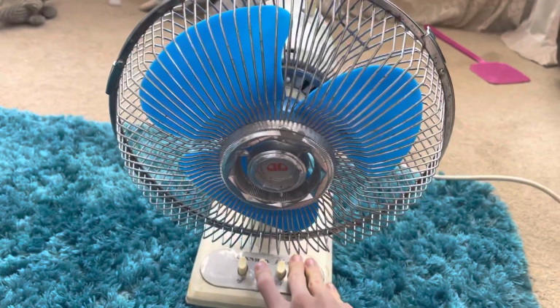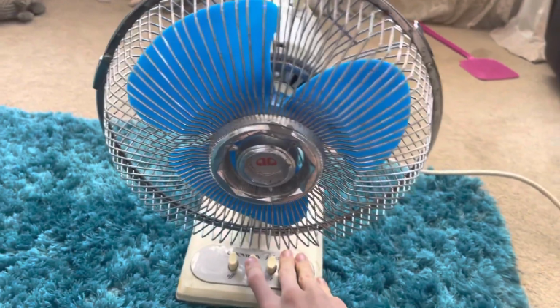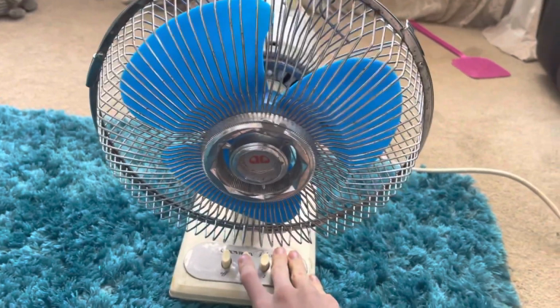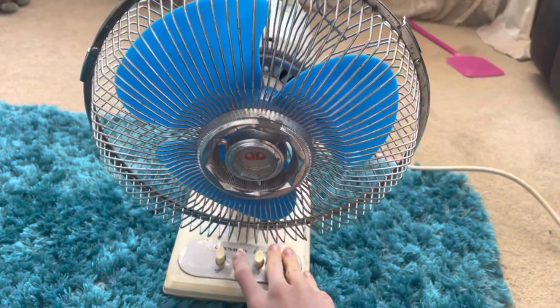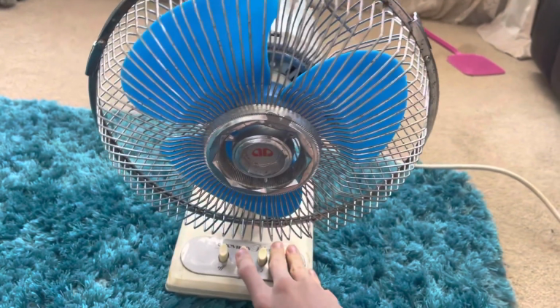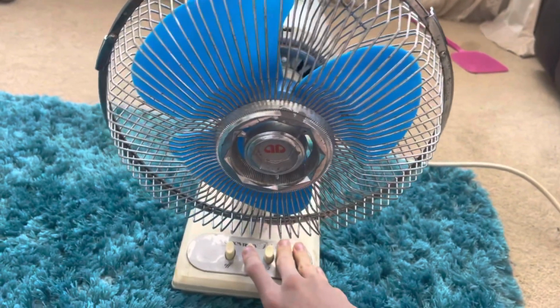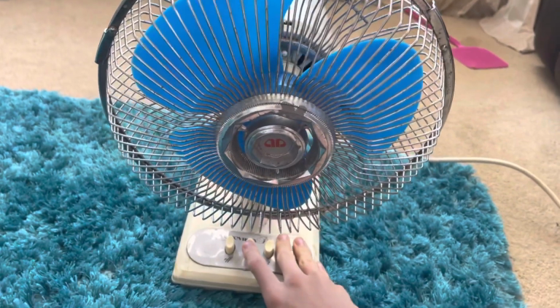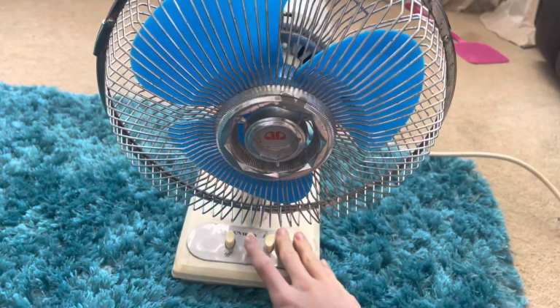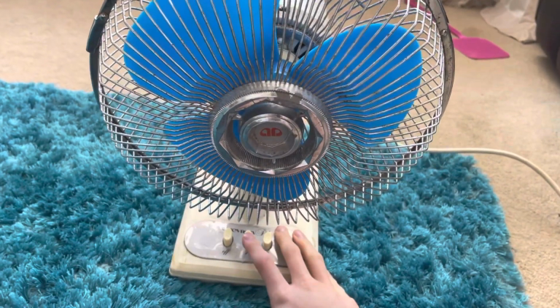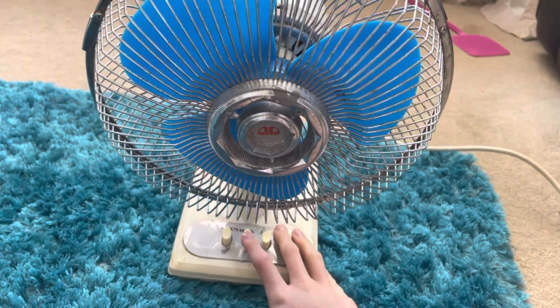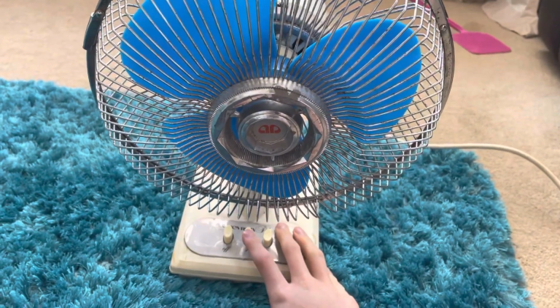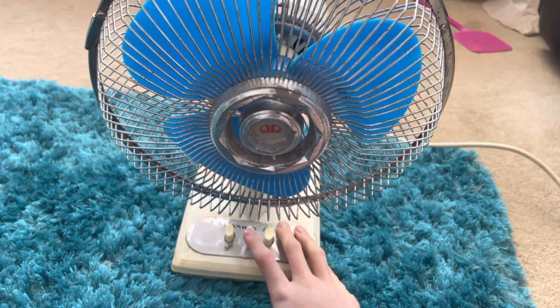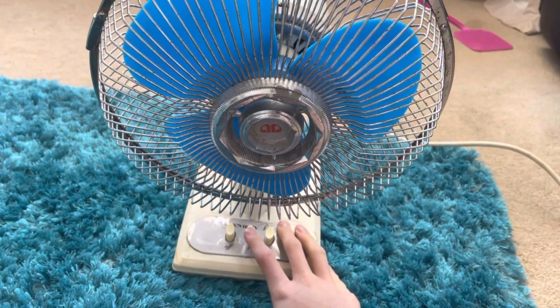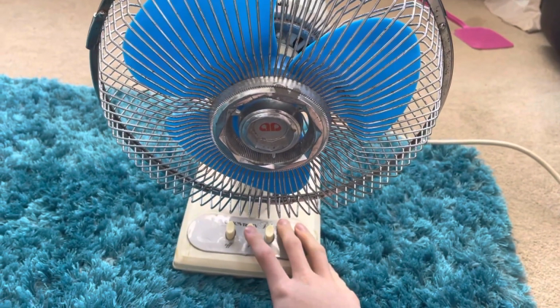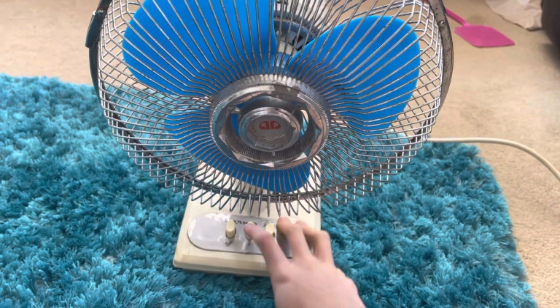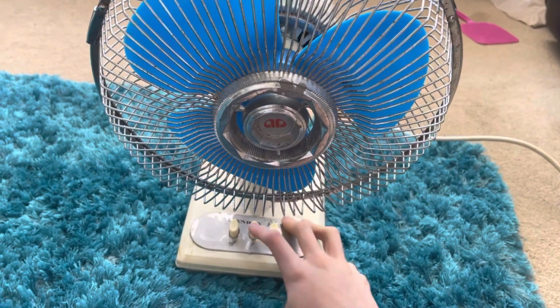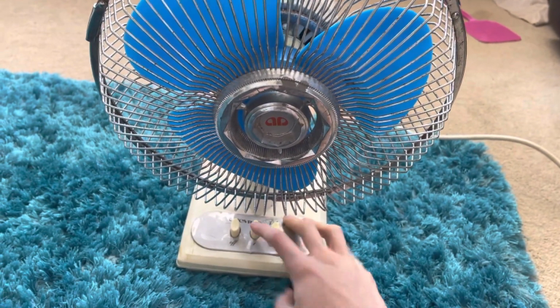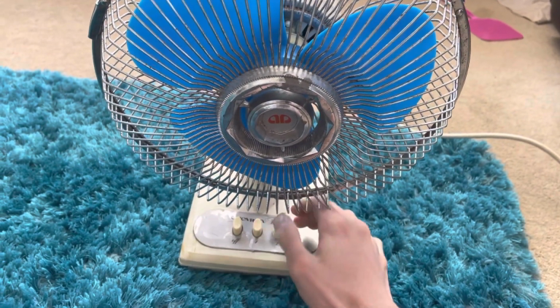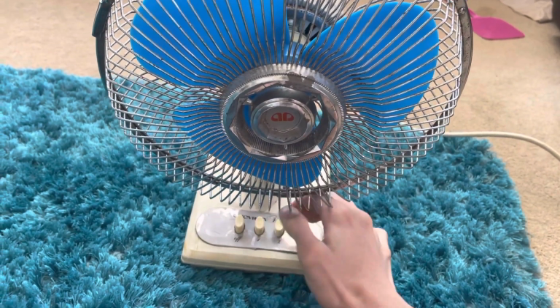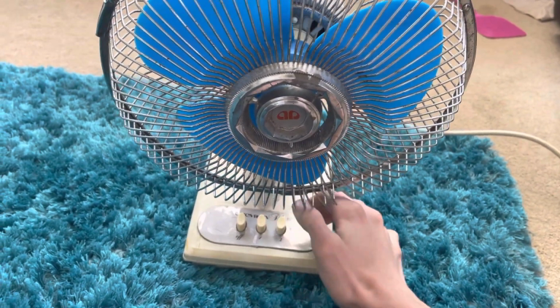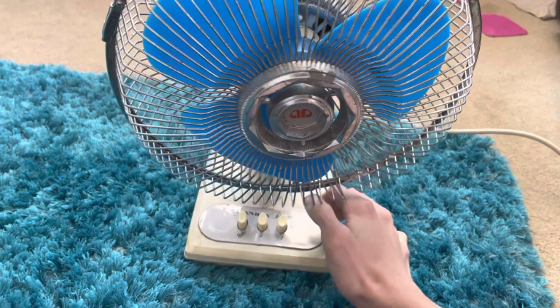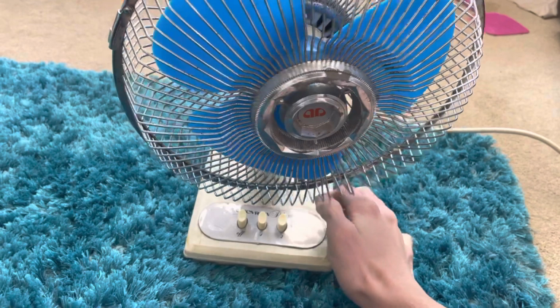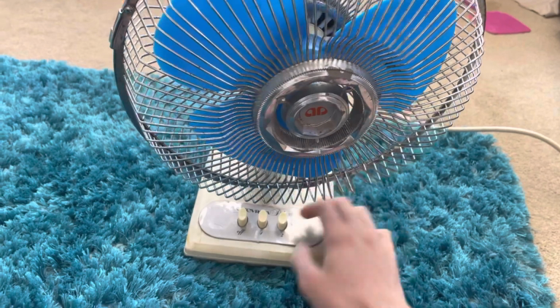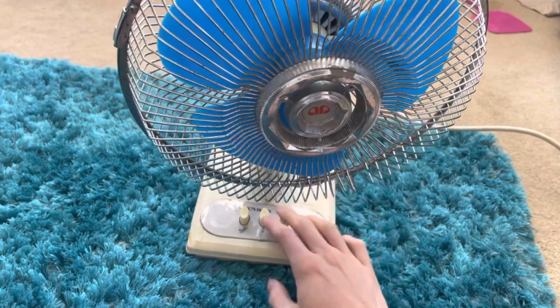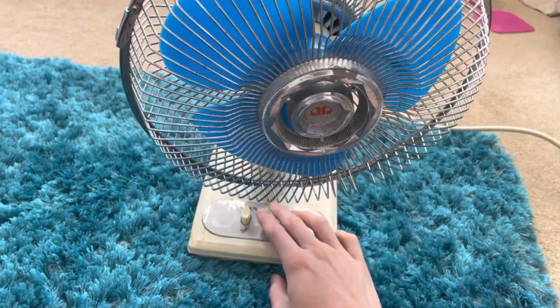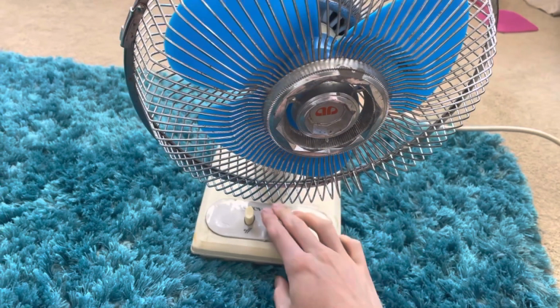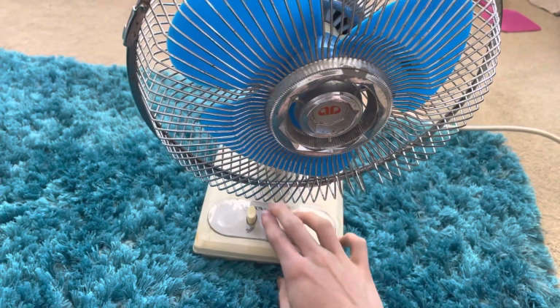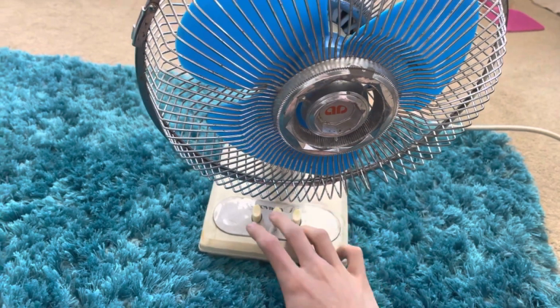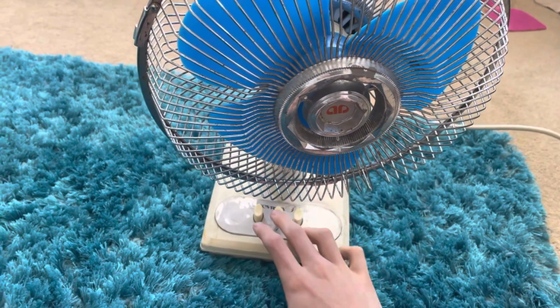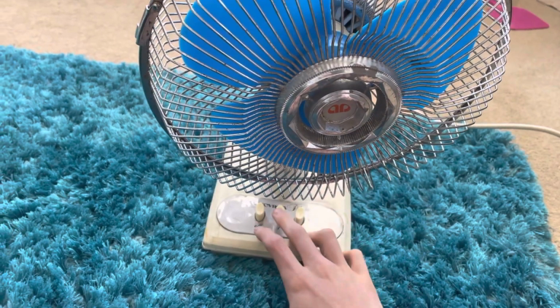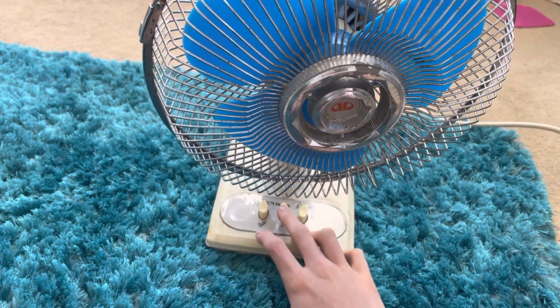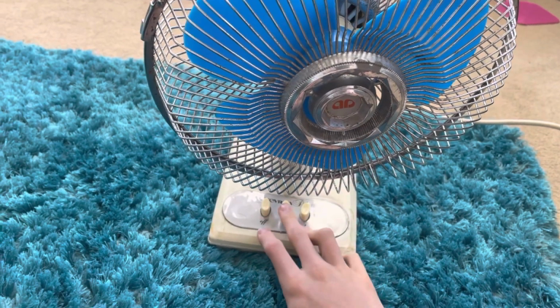All right, so let's start this thing off on the lower speed. It's pretty powerful.